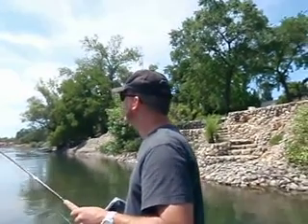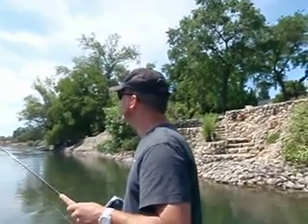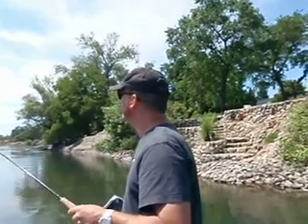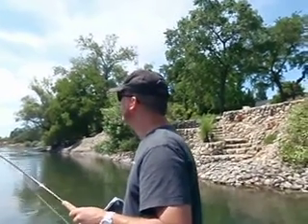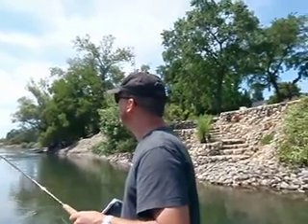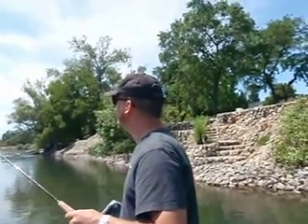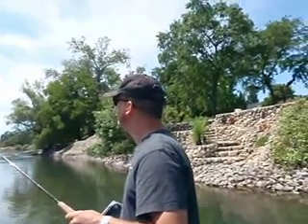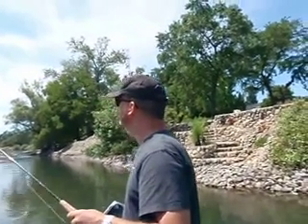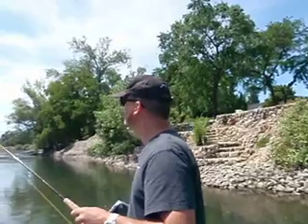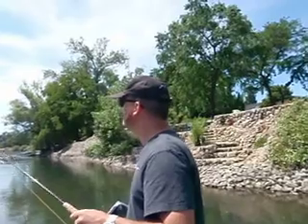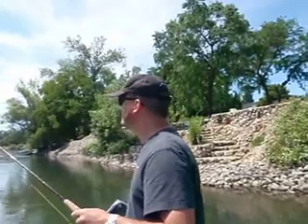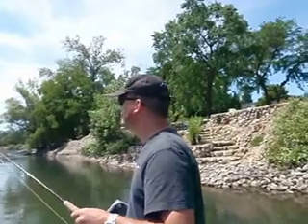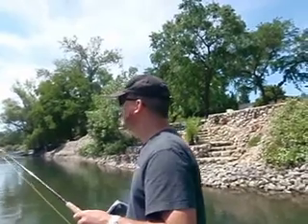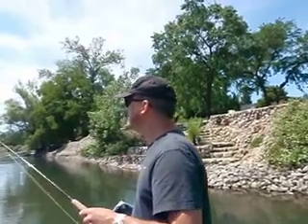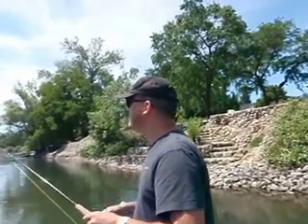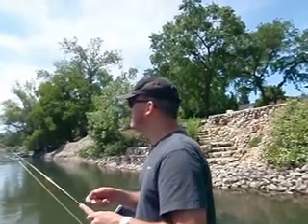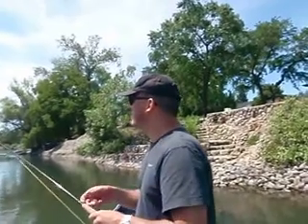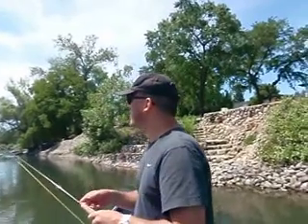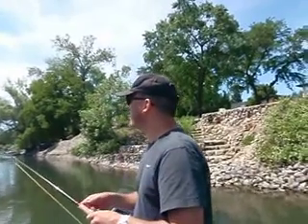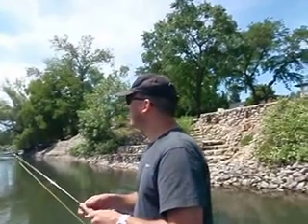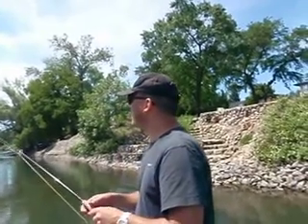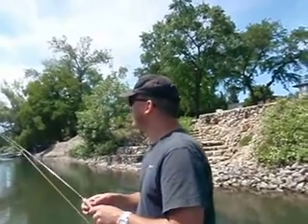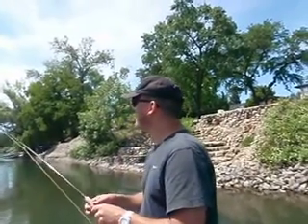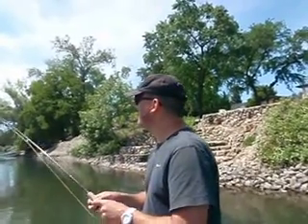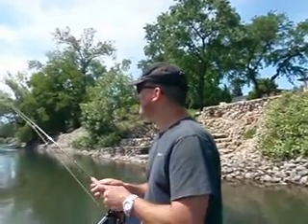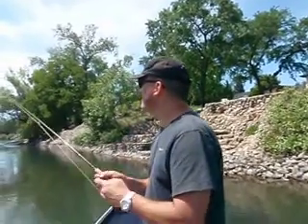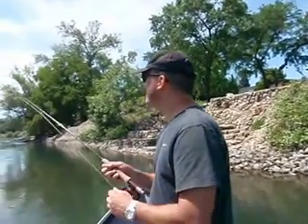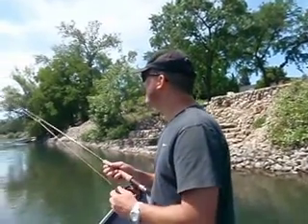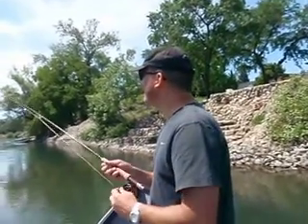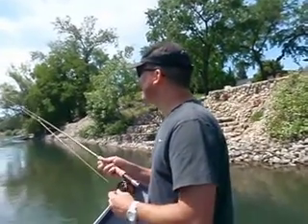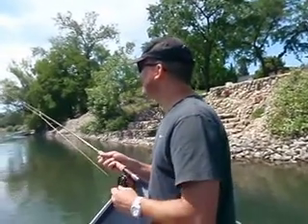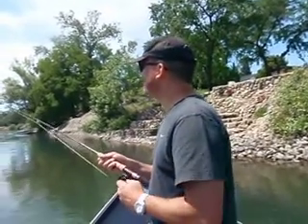So this is like your first fish ever on a fly rod. On a fly rod — amazing. That's cool.